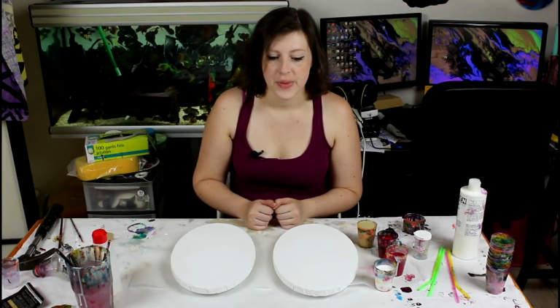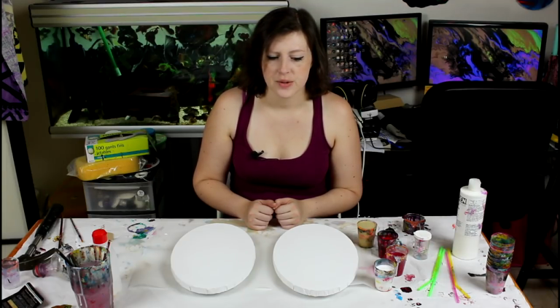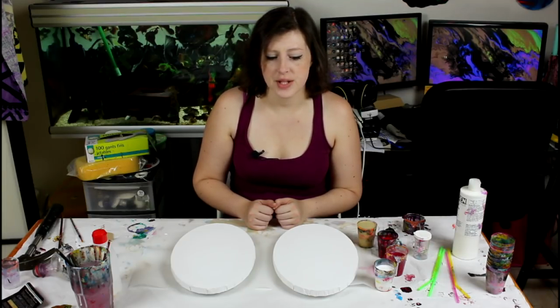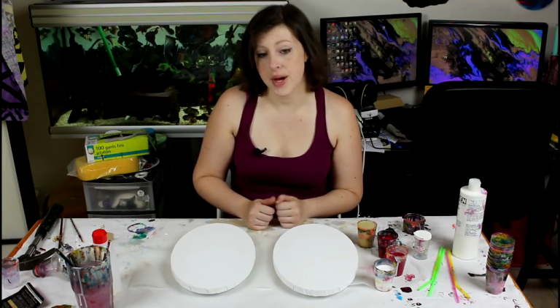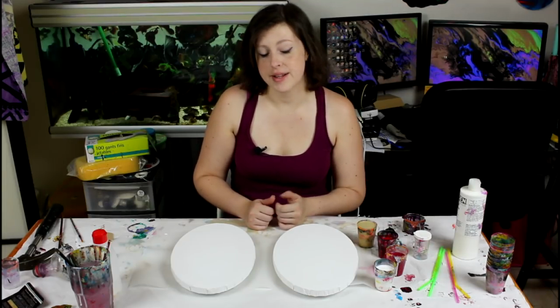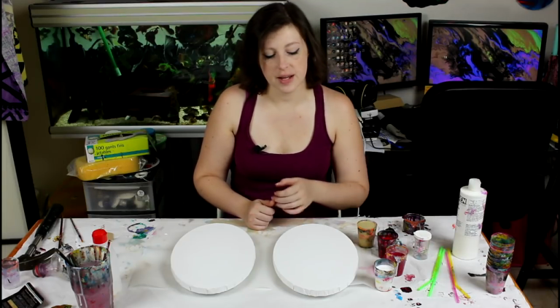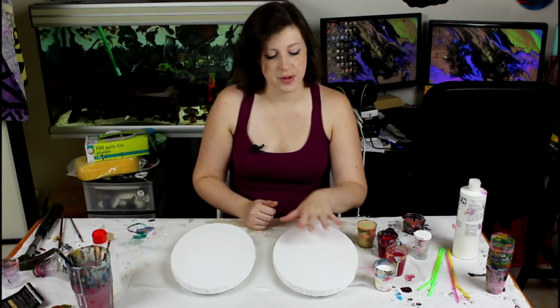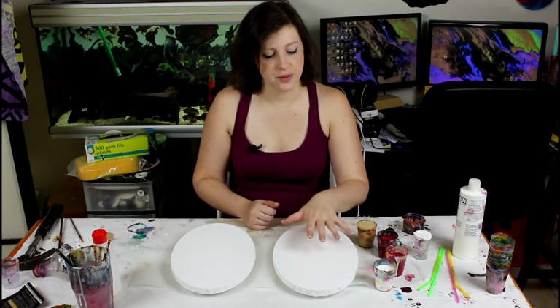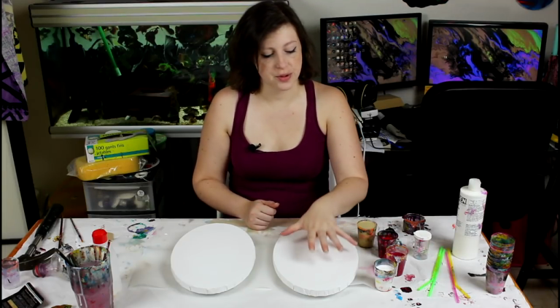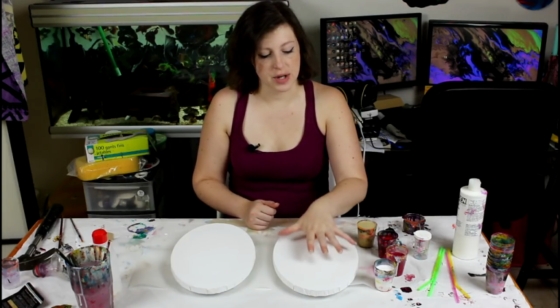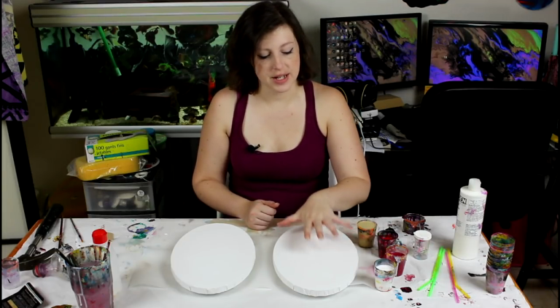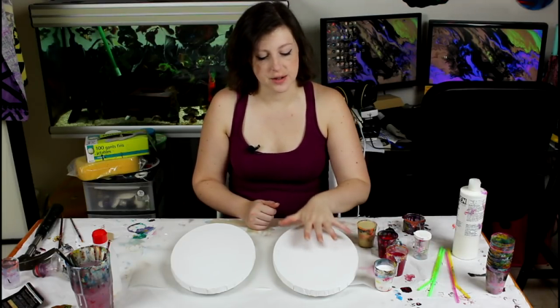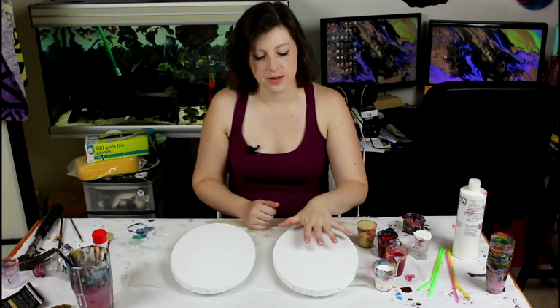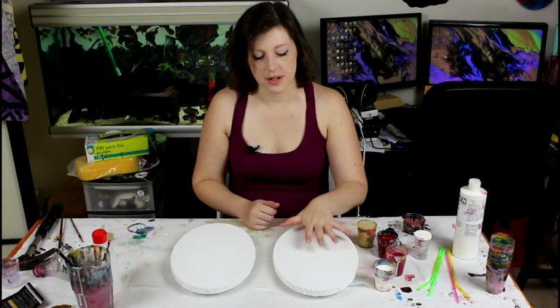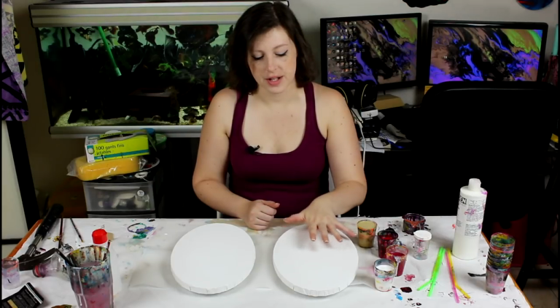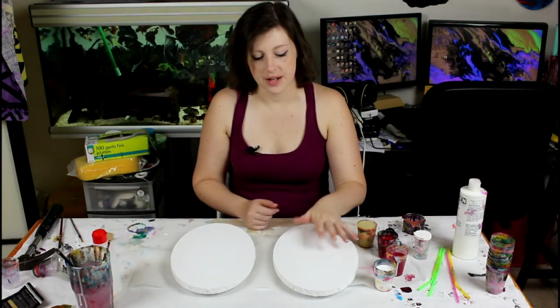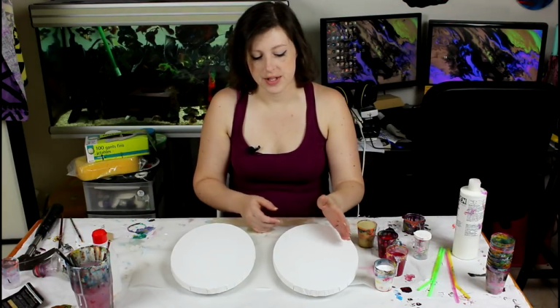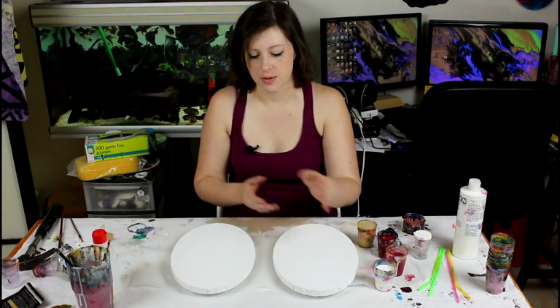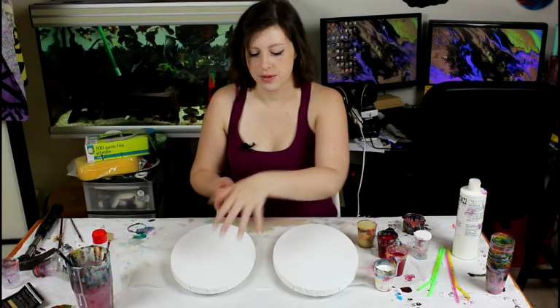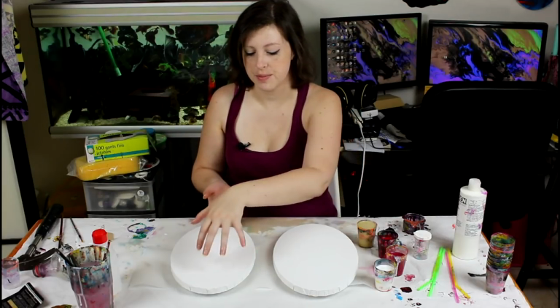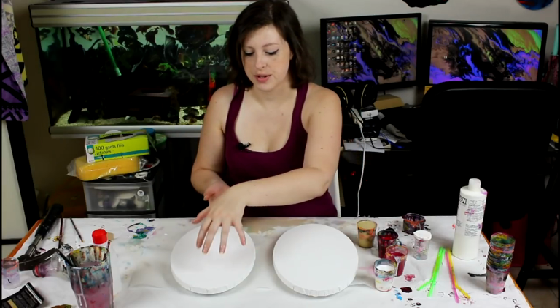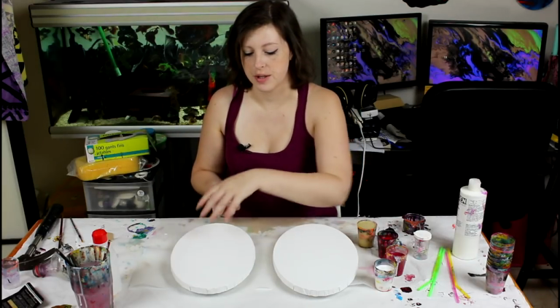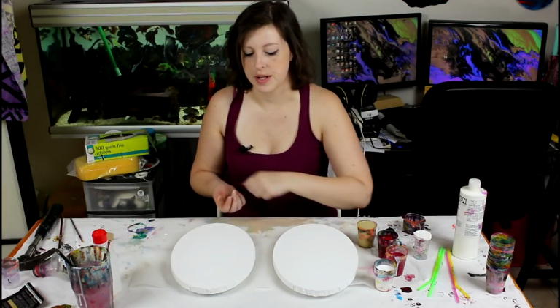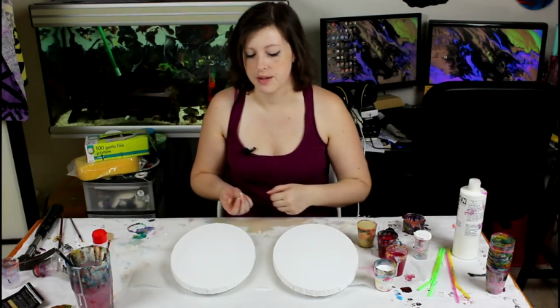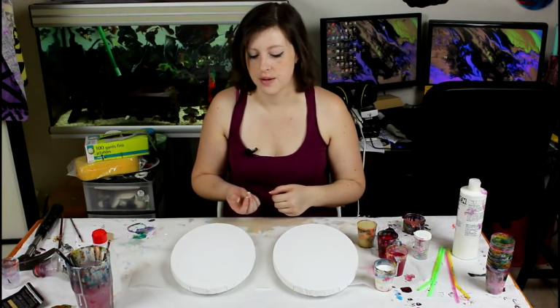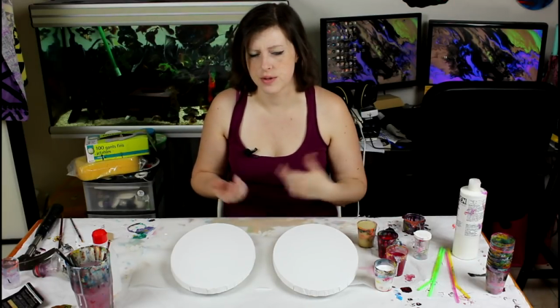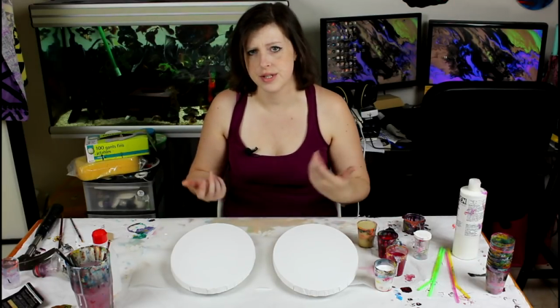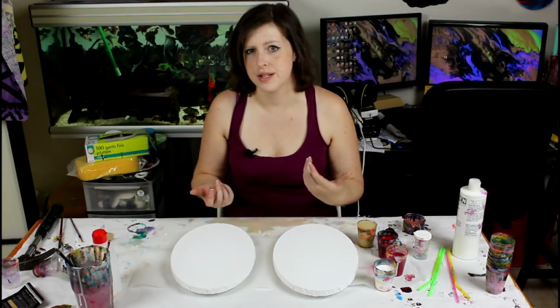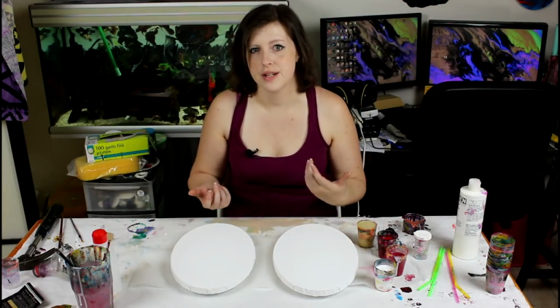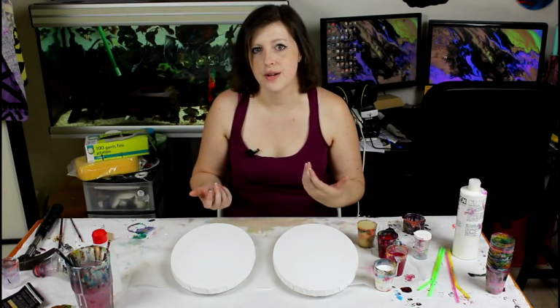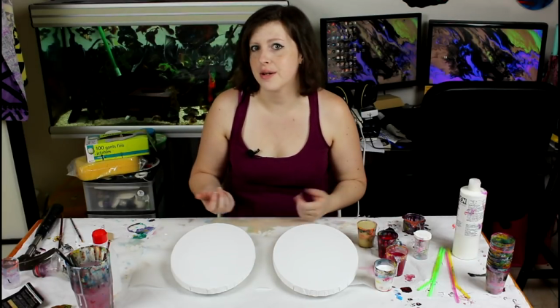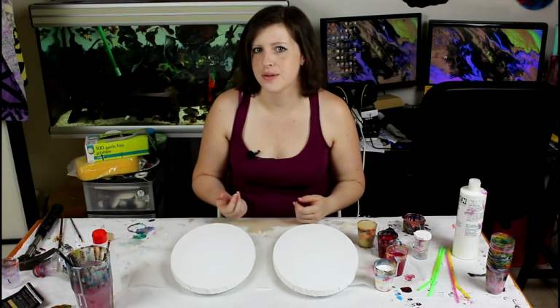So that's why I think I'm going to put white and gold on the canvas I'm going to dip on top, and we'll see how that goes.